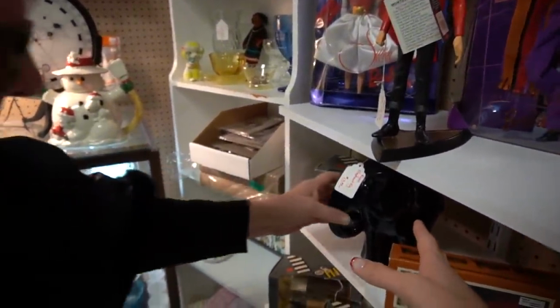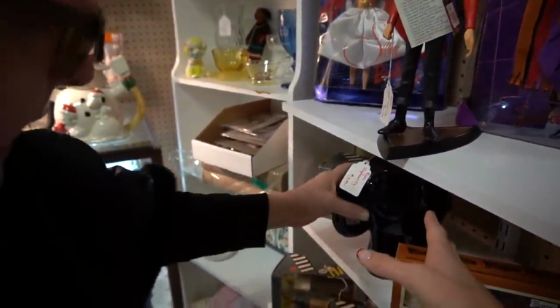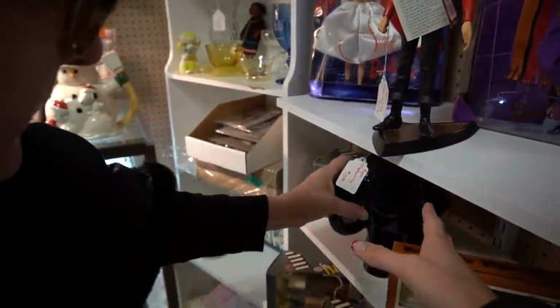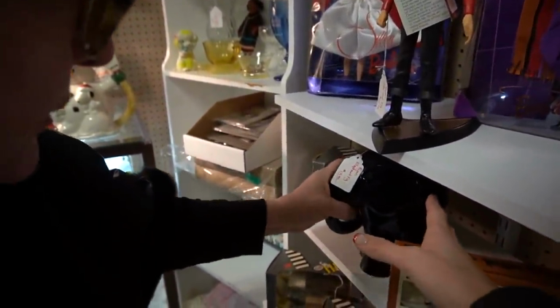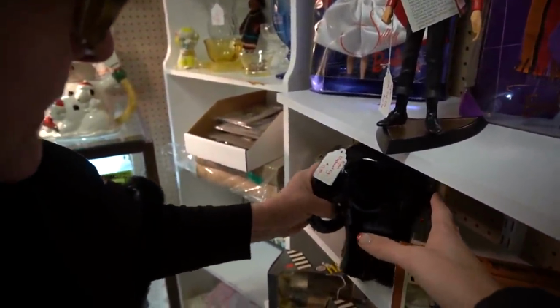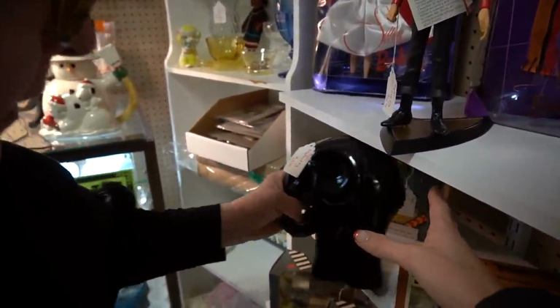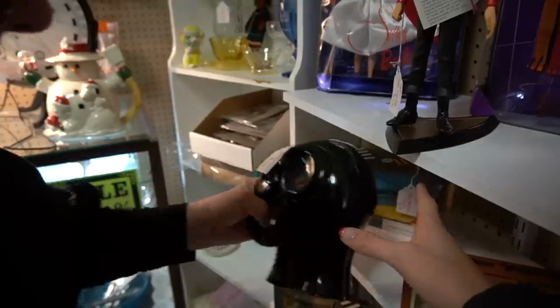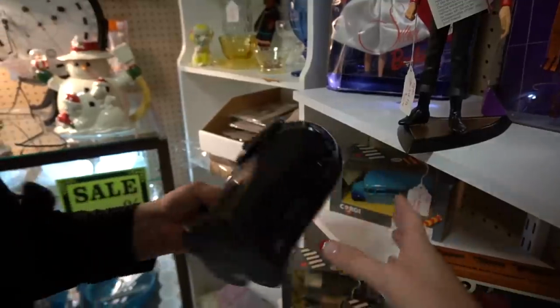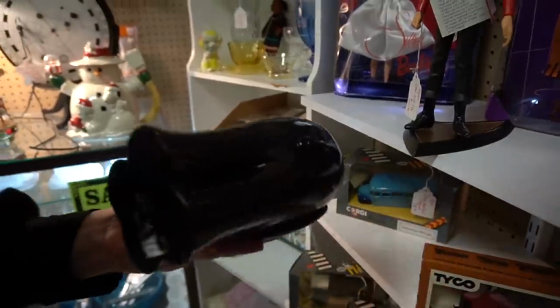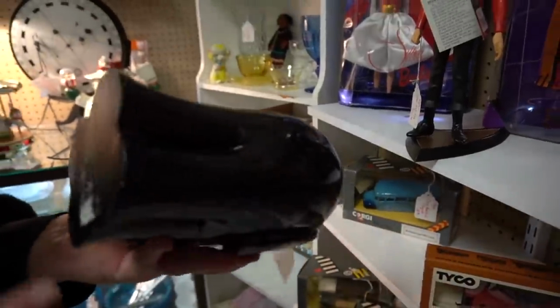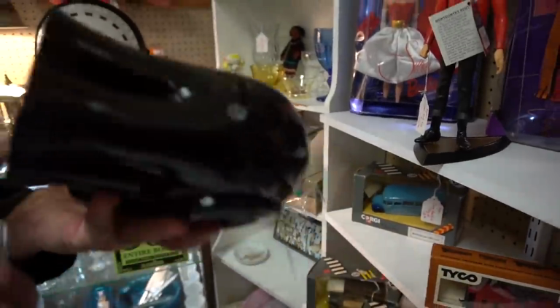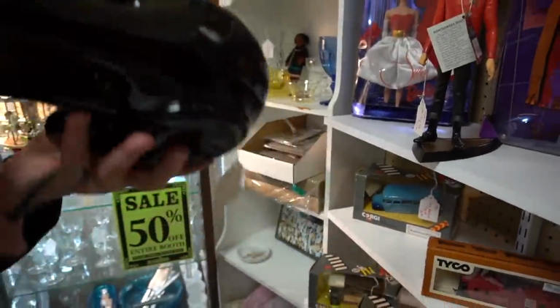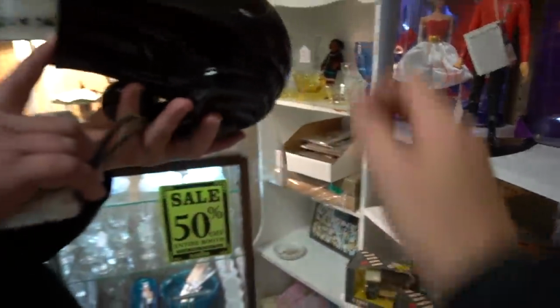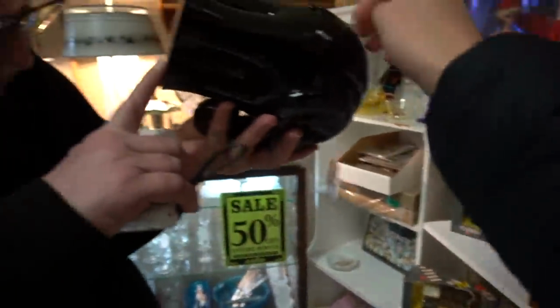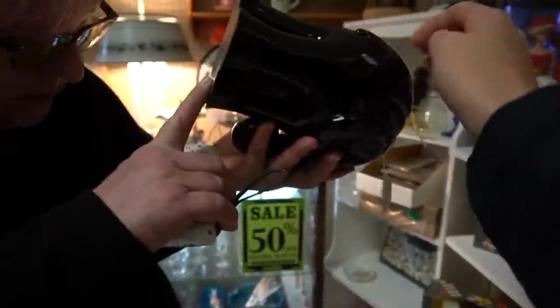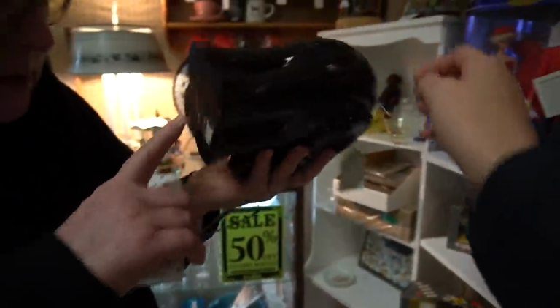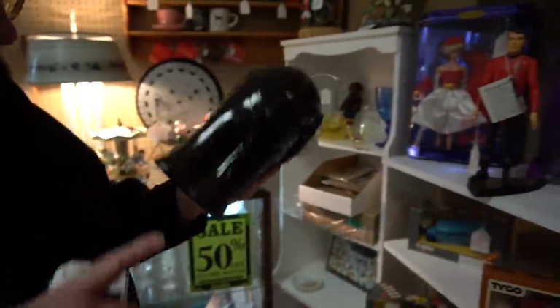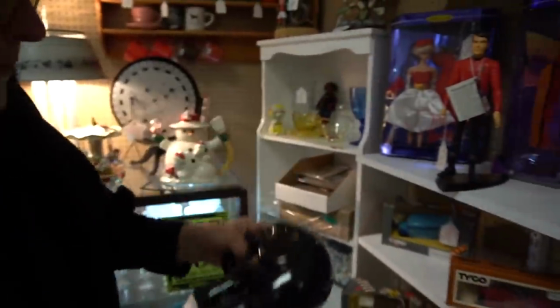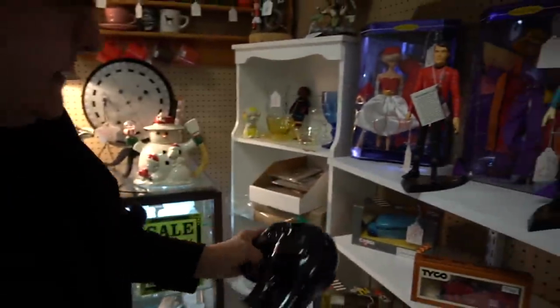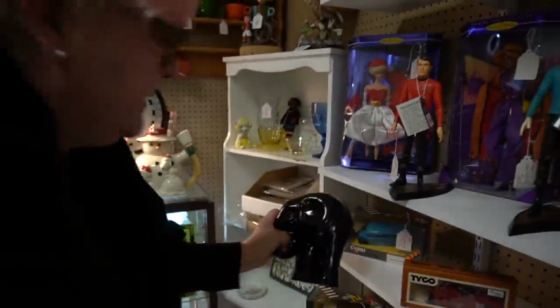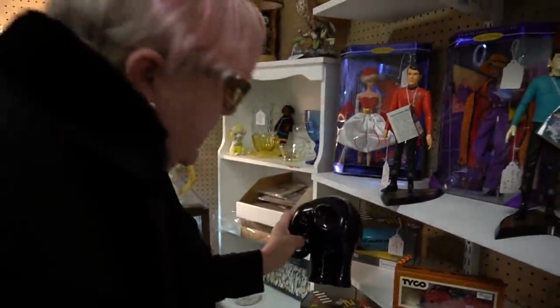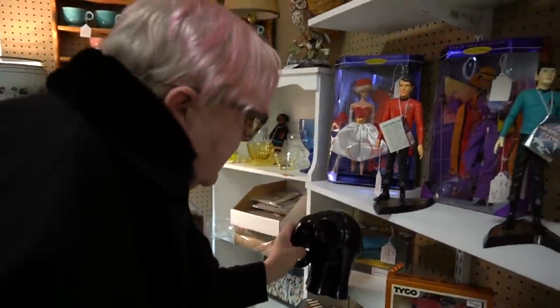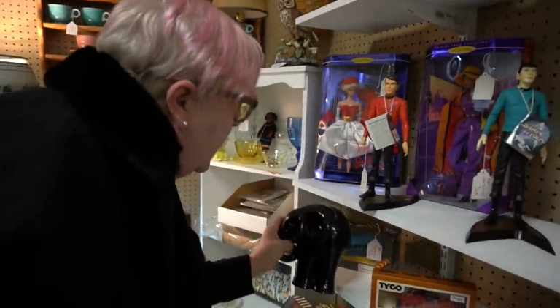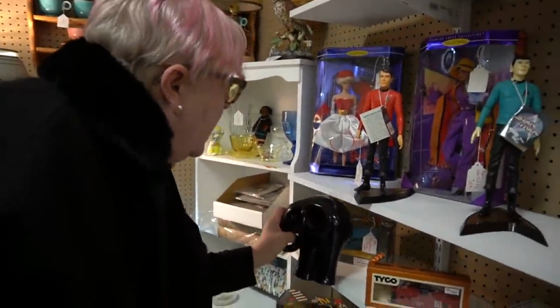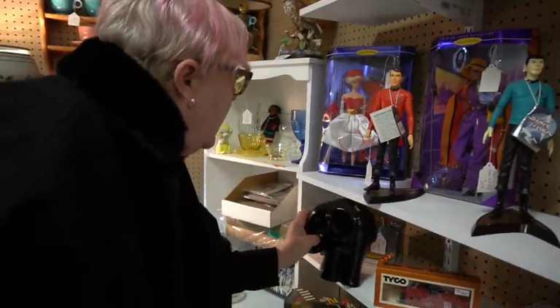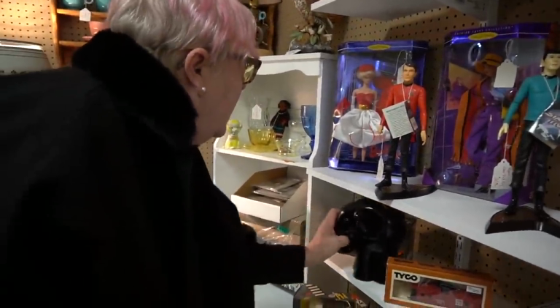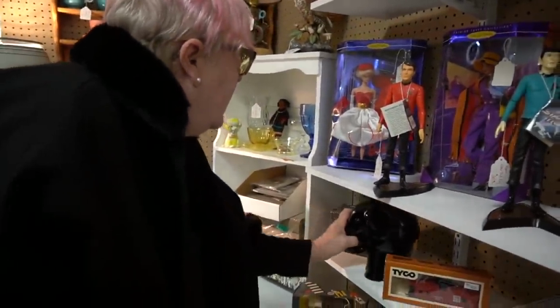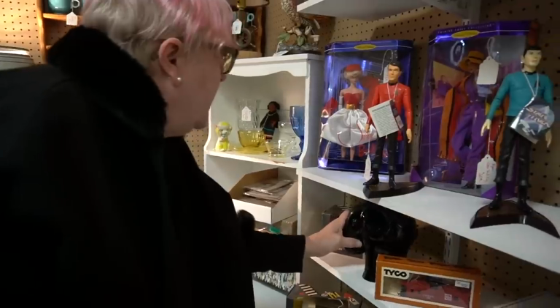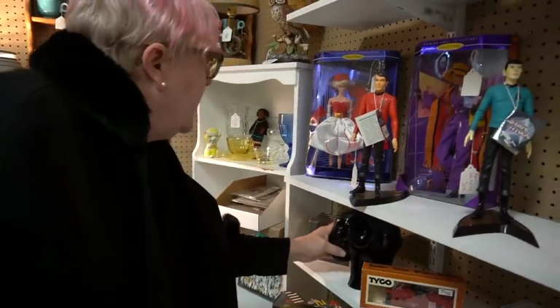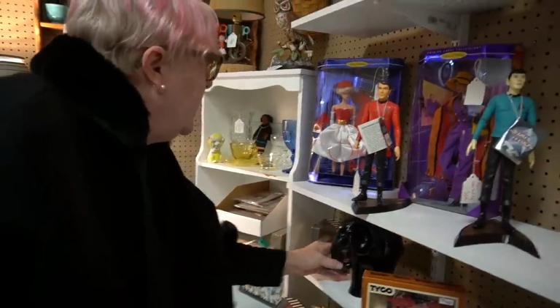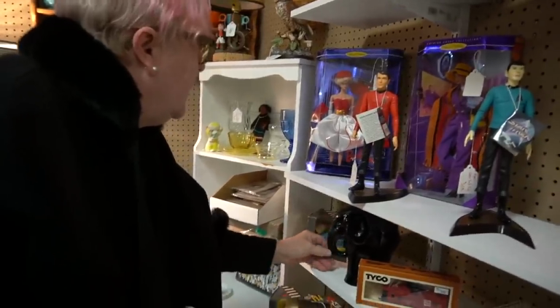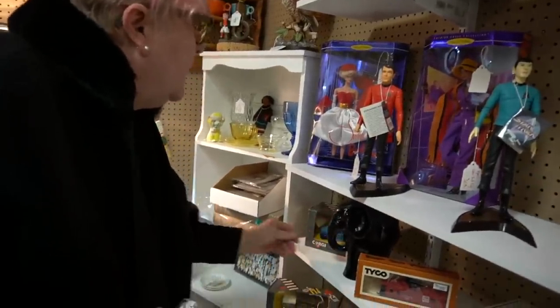A $13 elephant — but he's not ceramic, he's resin. Throw him back, we don't want him.